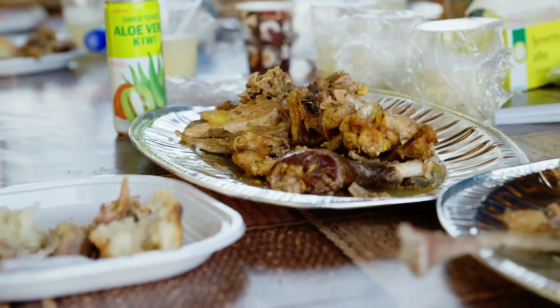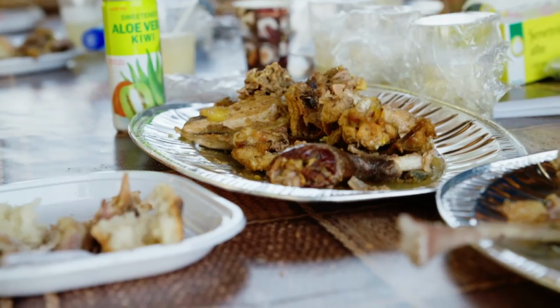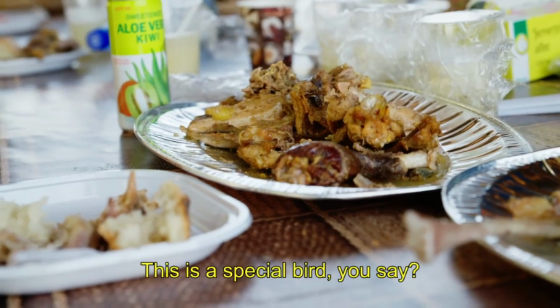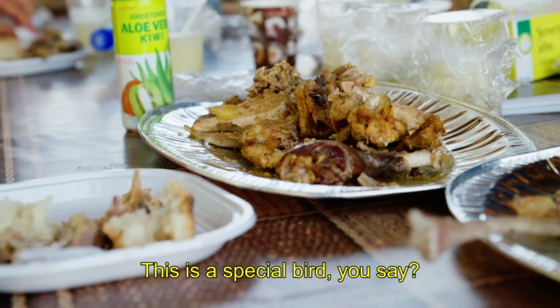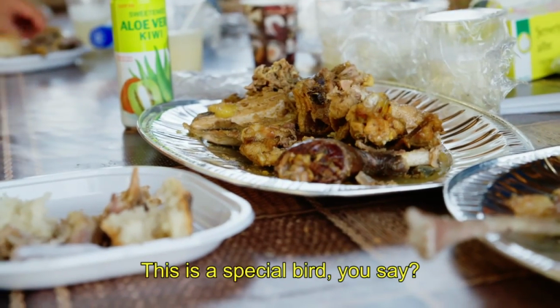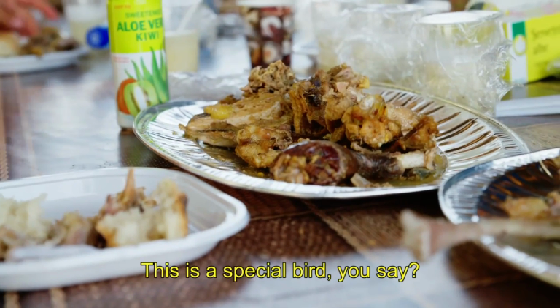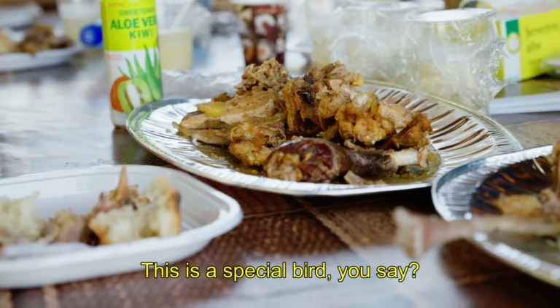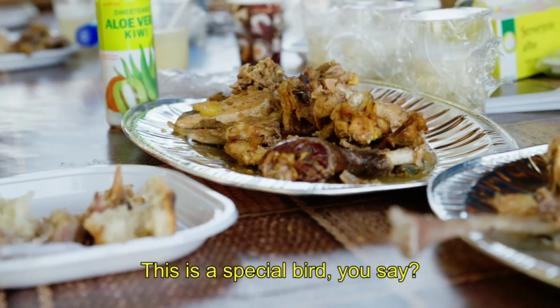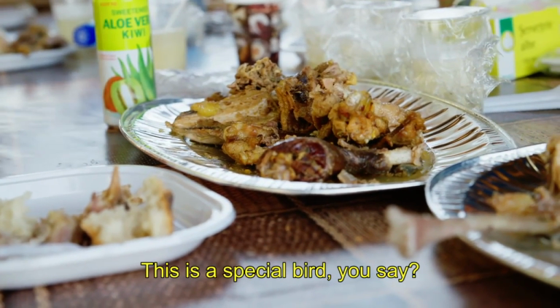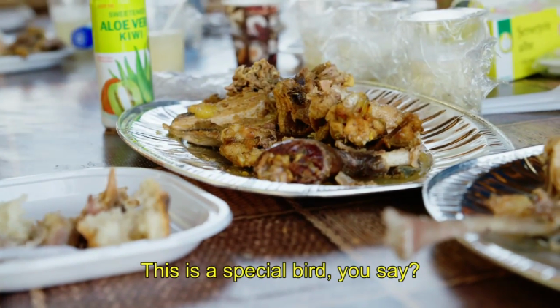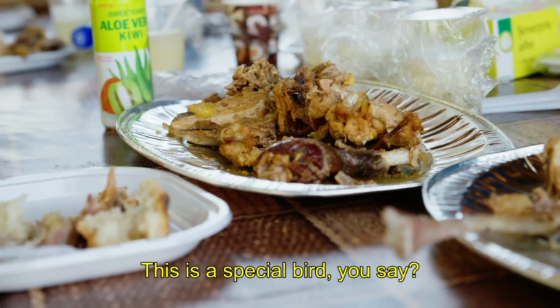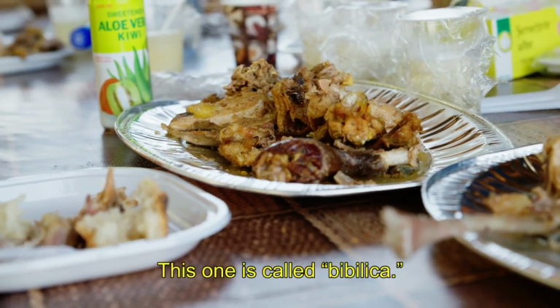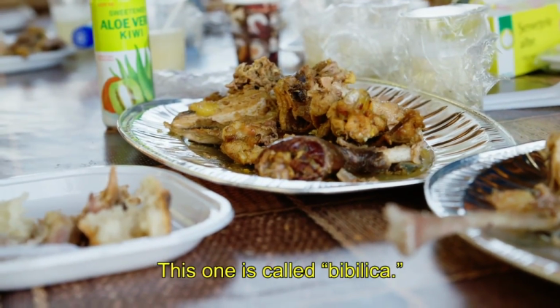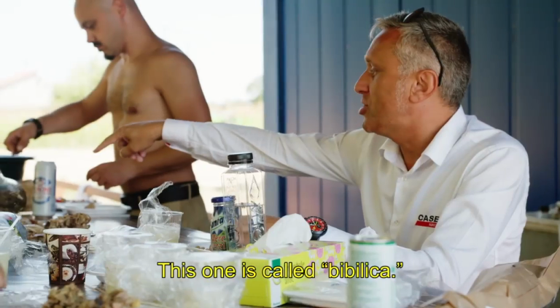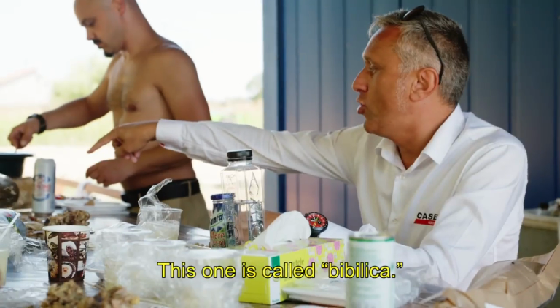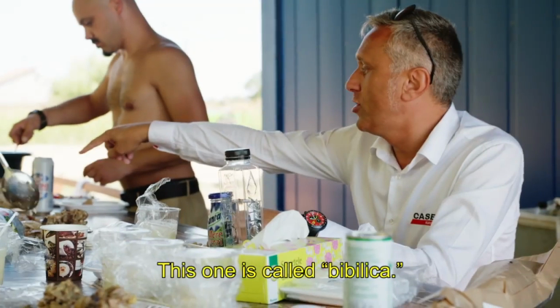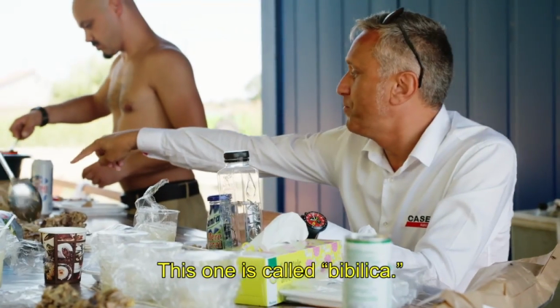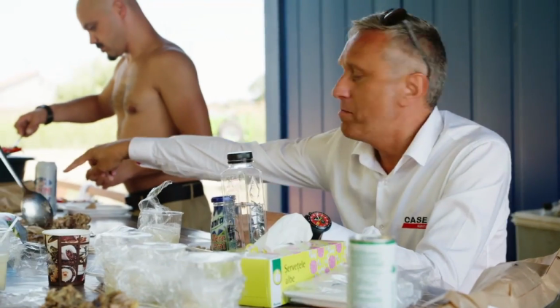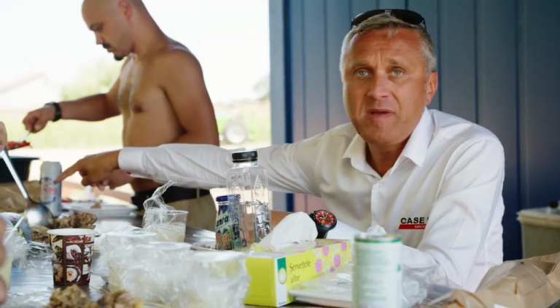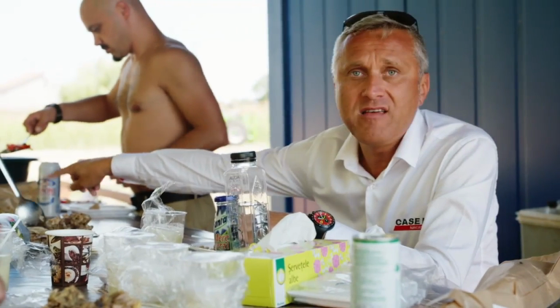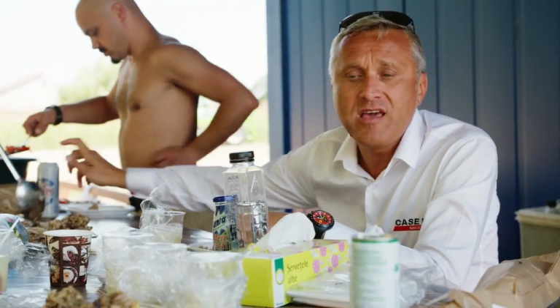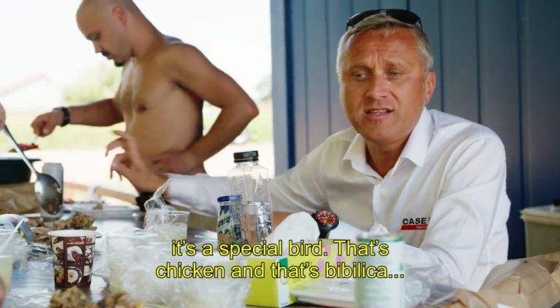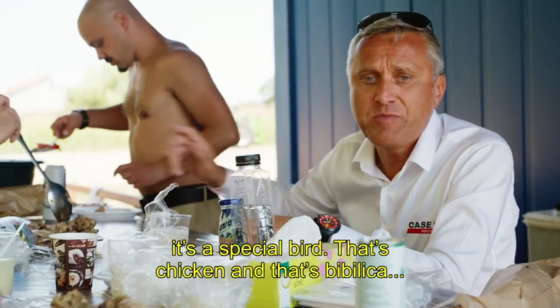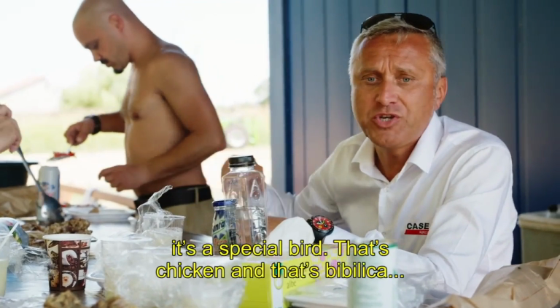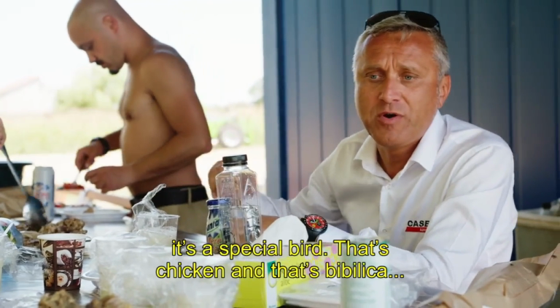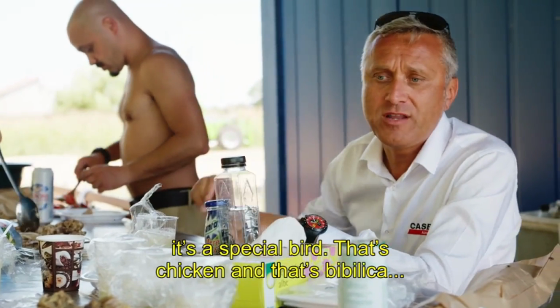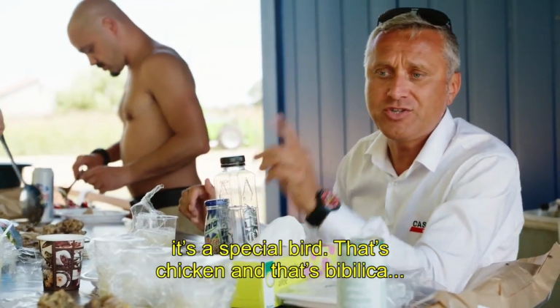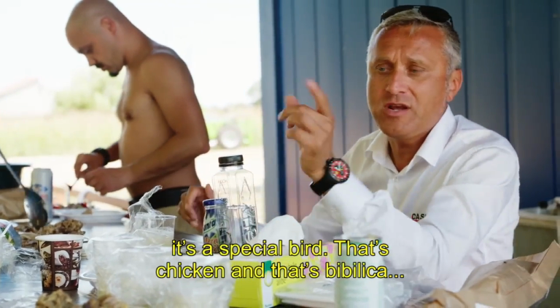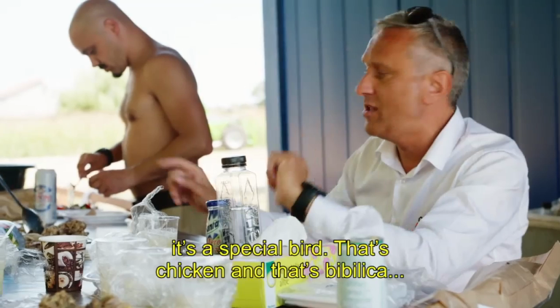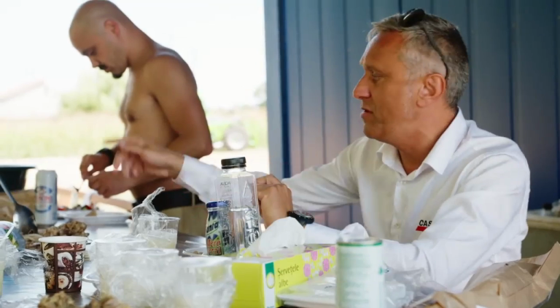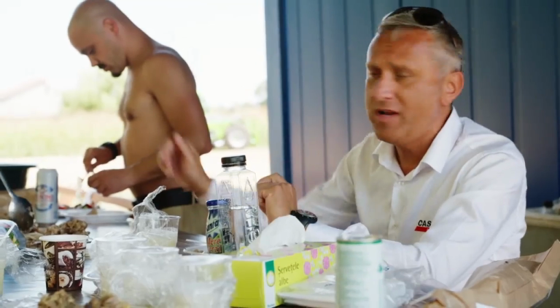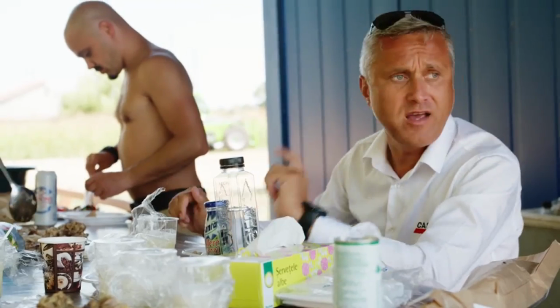This is a special bird — this one is called Bibilica. Yeah, it's a special bird. That's chicken, that's Bibilica.